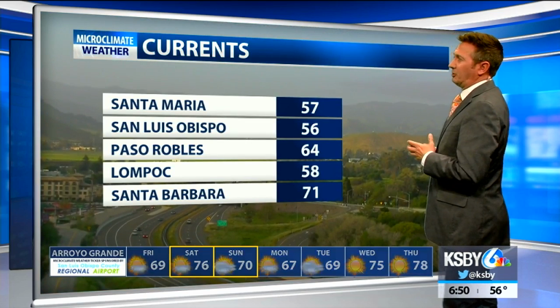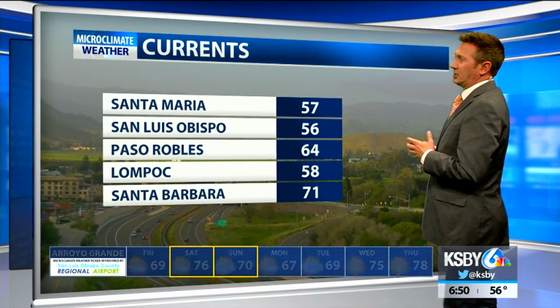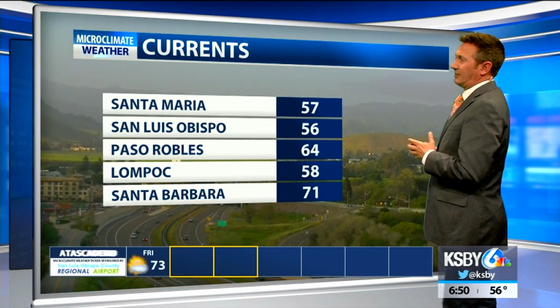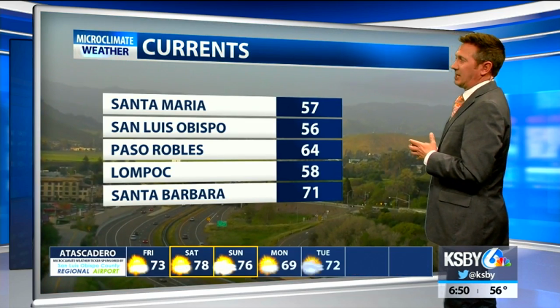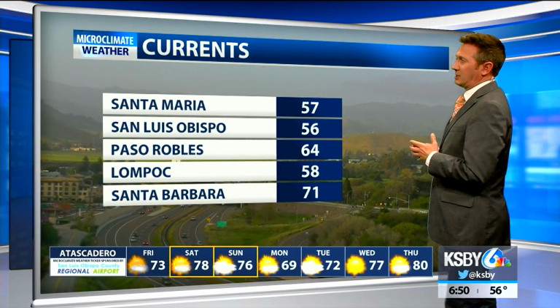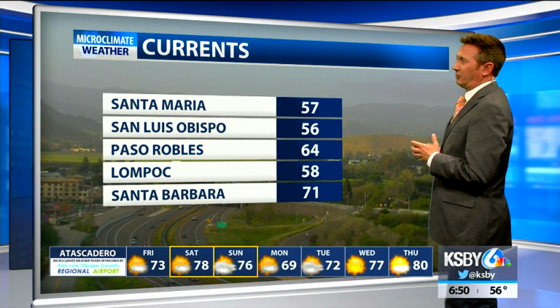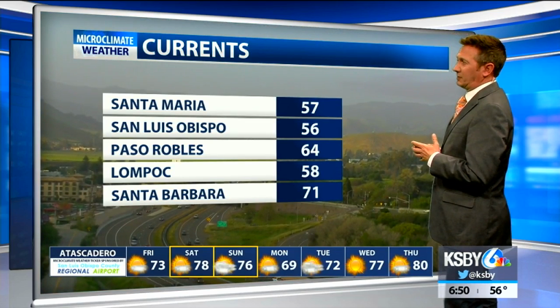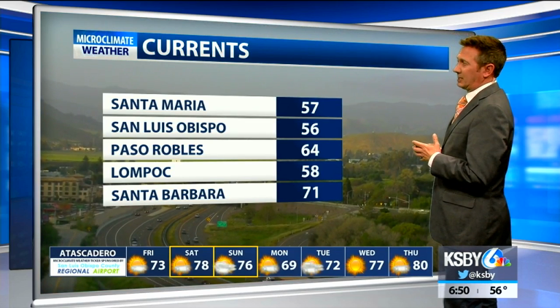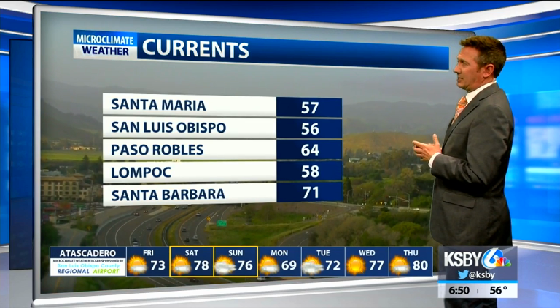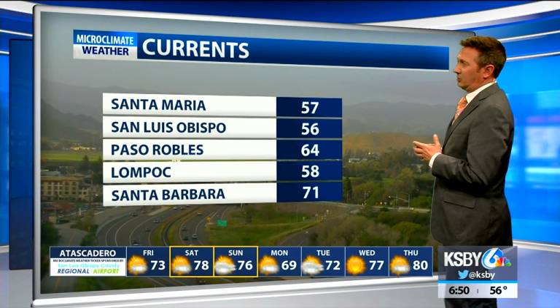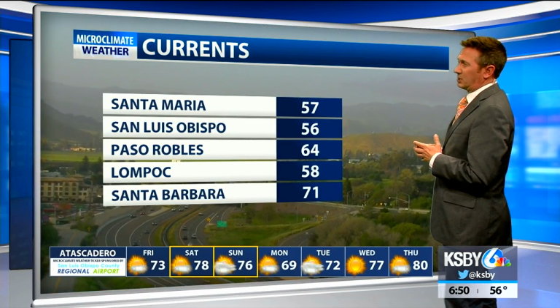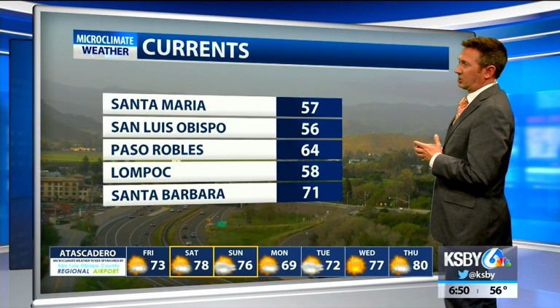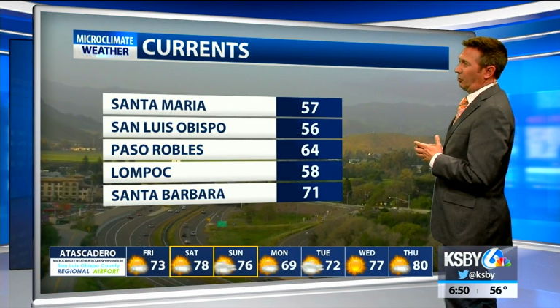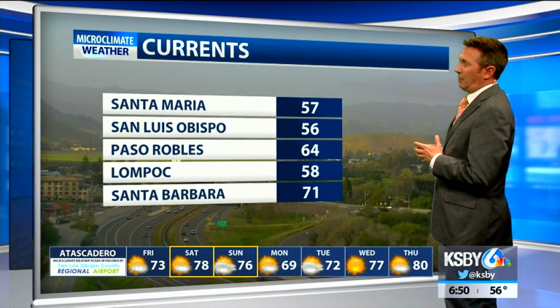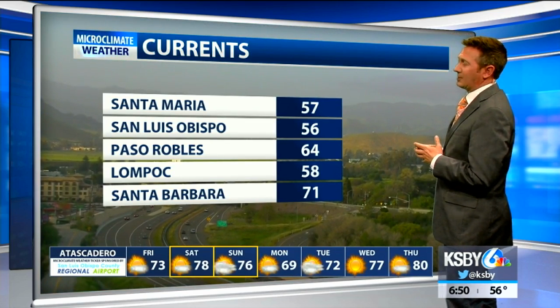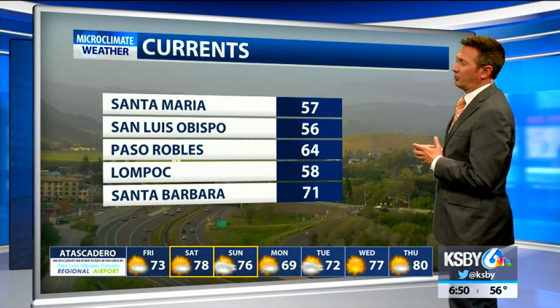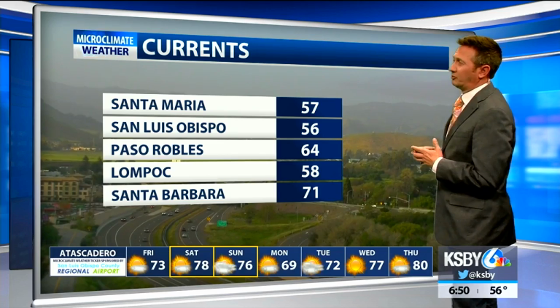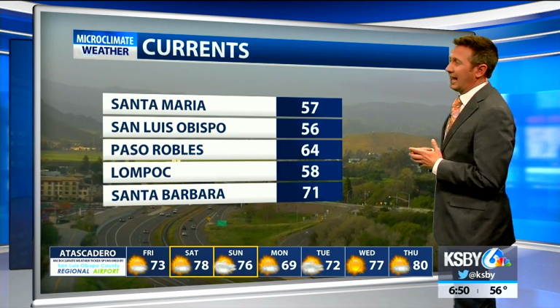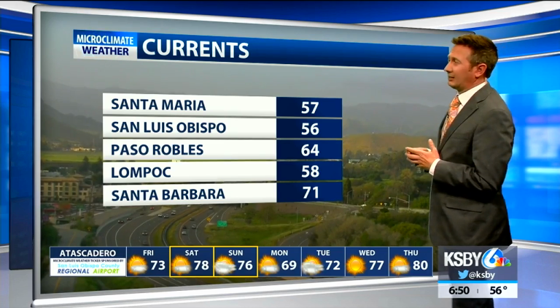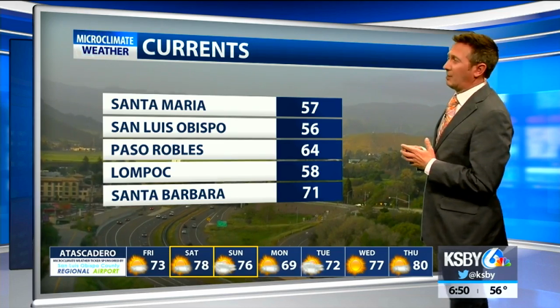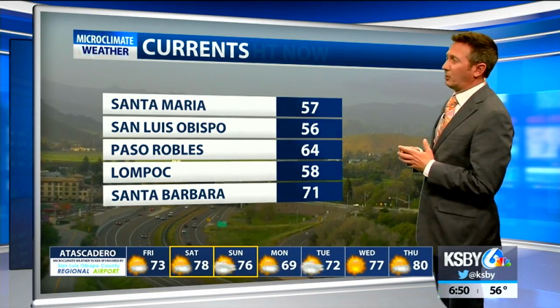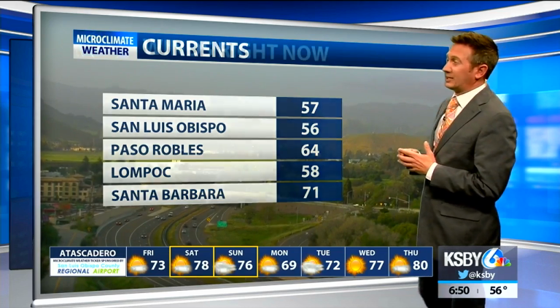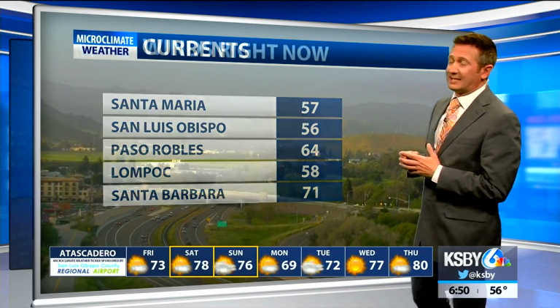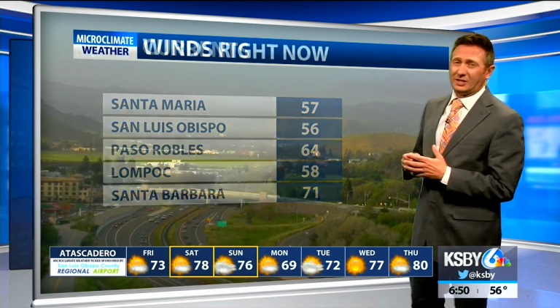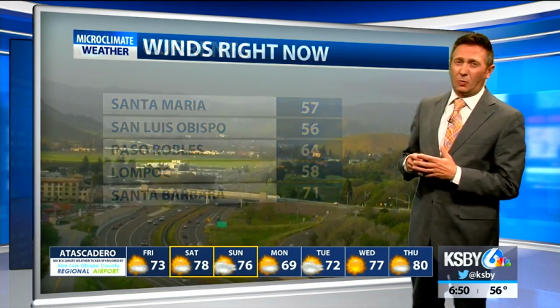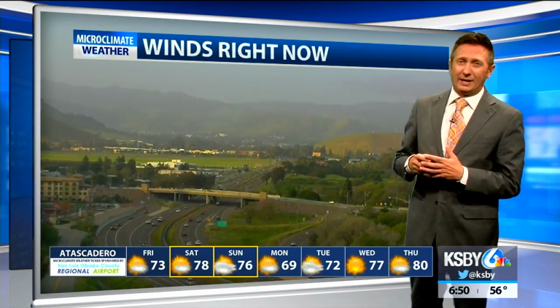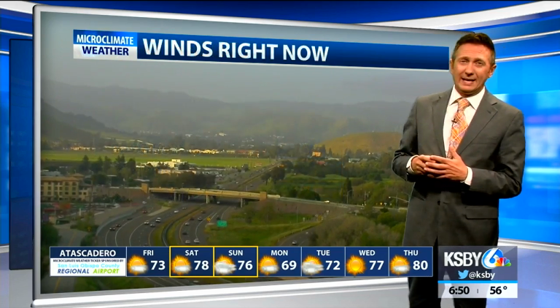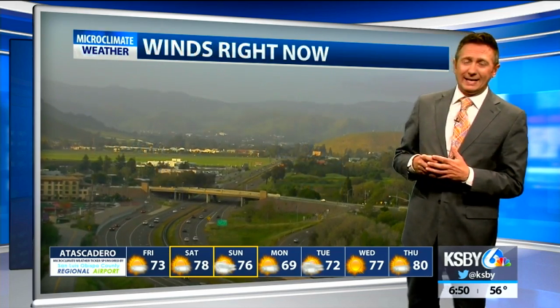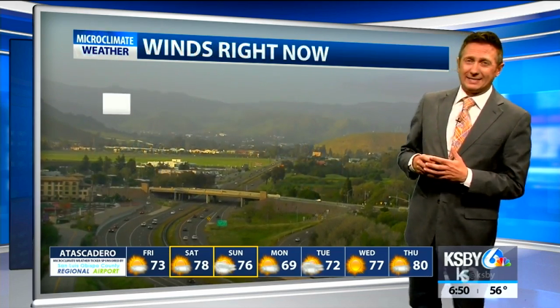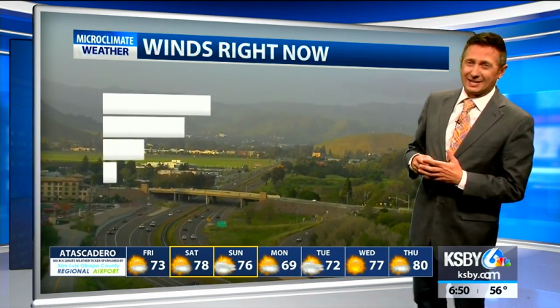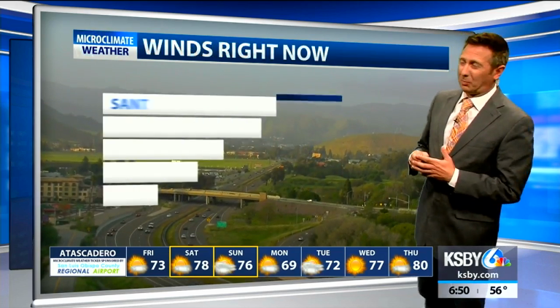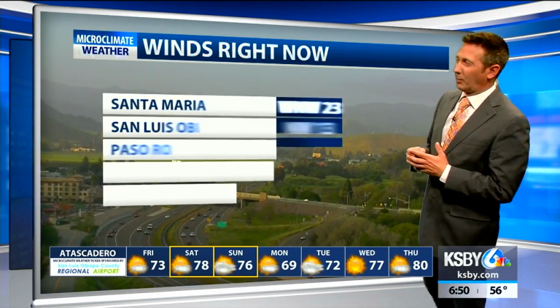Current temperatures: 57 in Santa Maria, 56 in San Luis, 64 in Paso, 58 in Lompoc, and 71 in Santa Barbara.